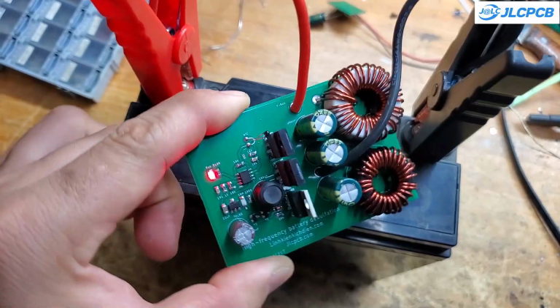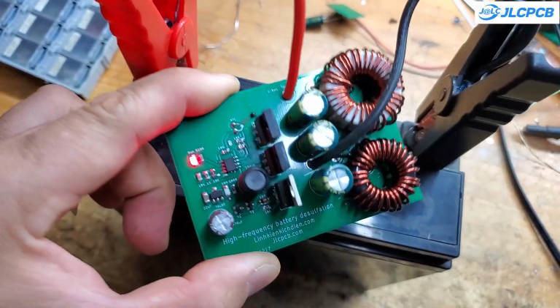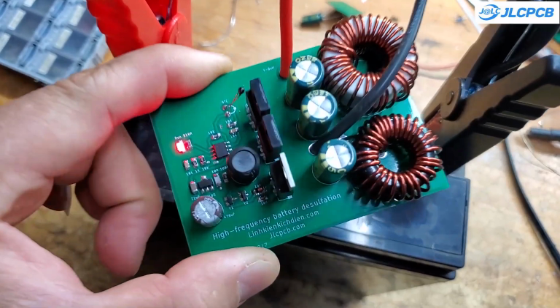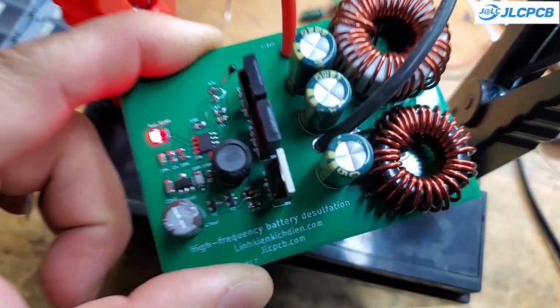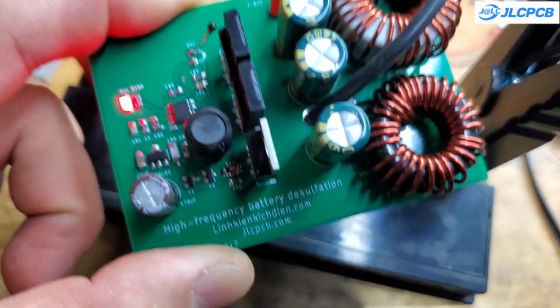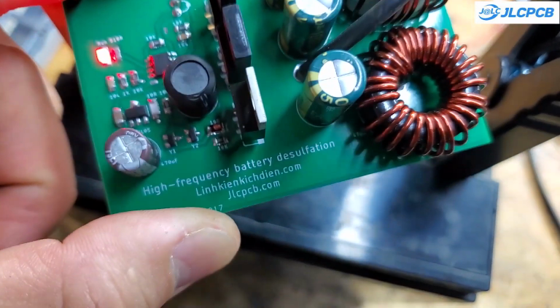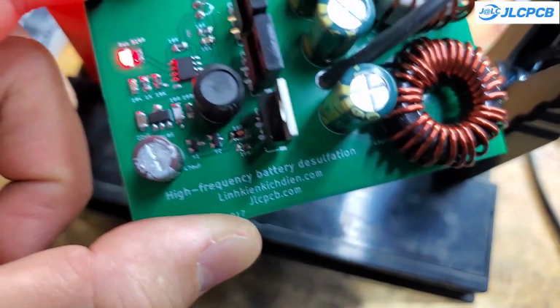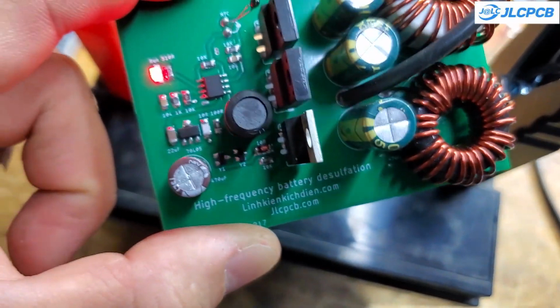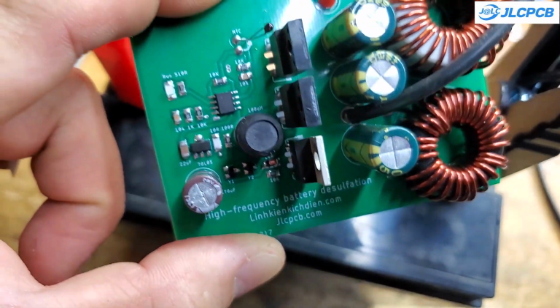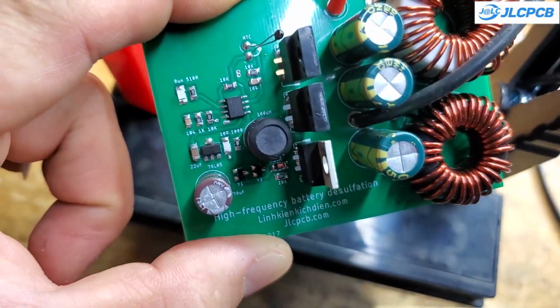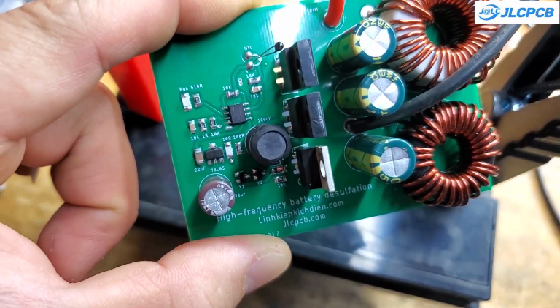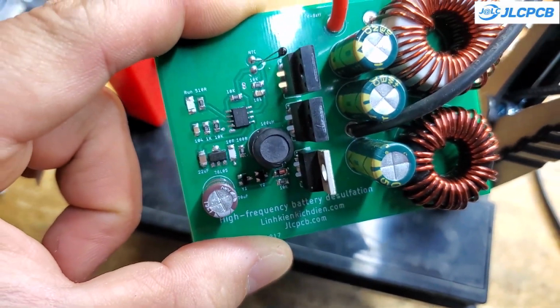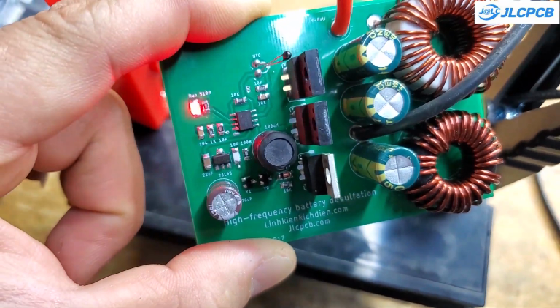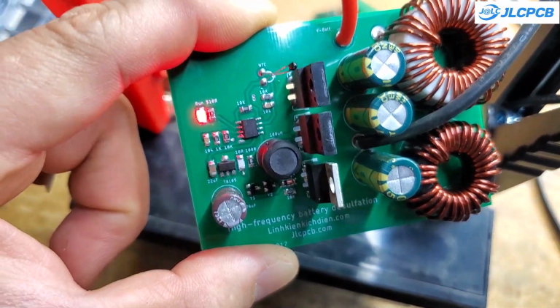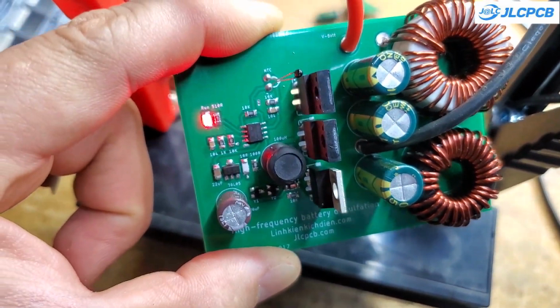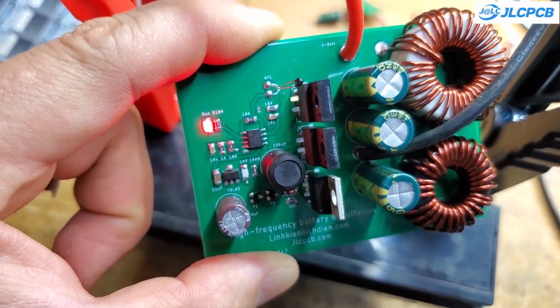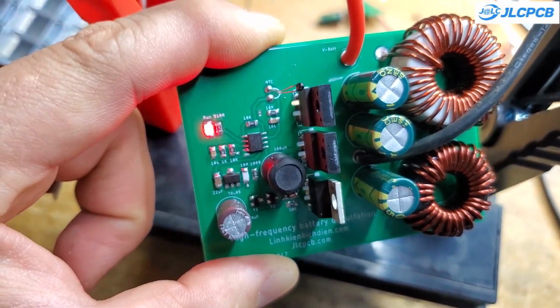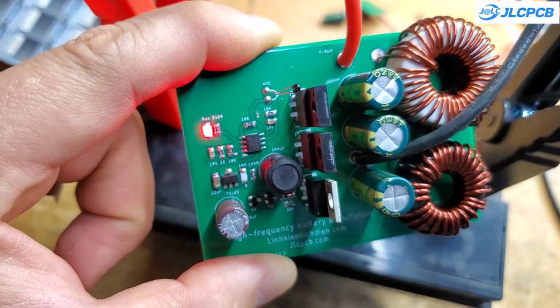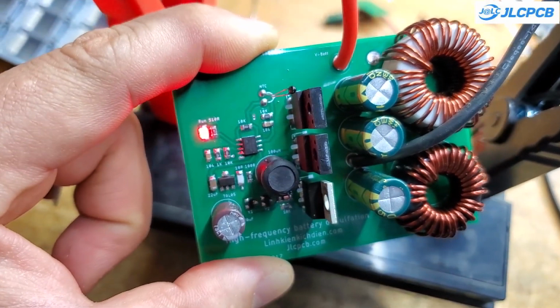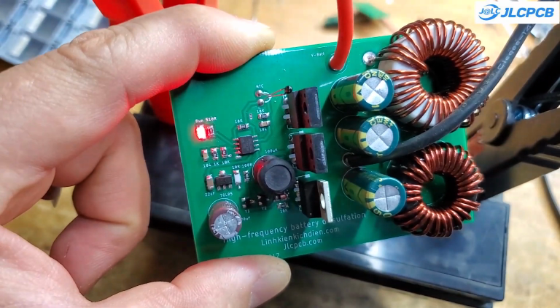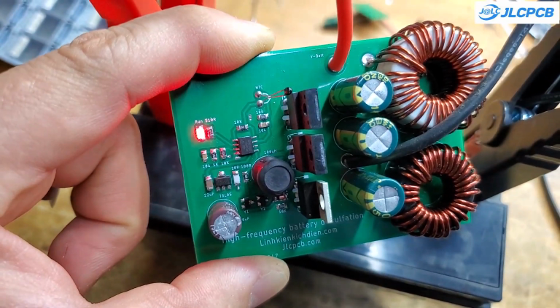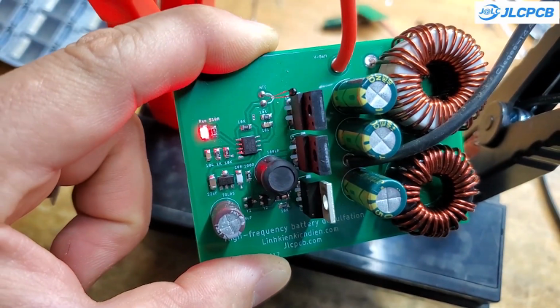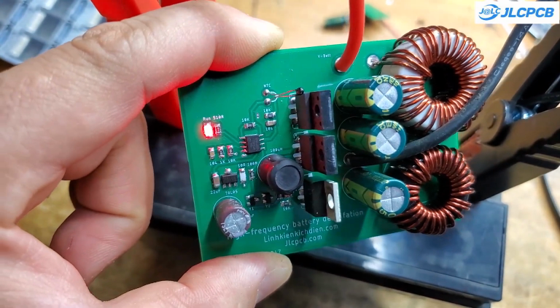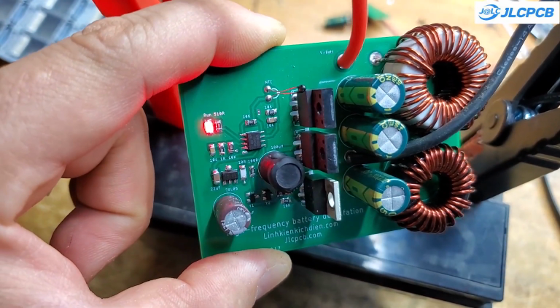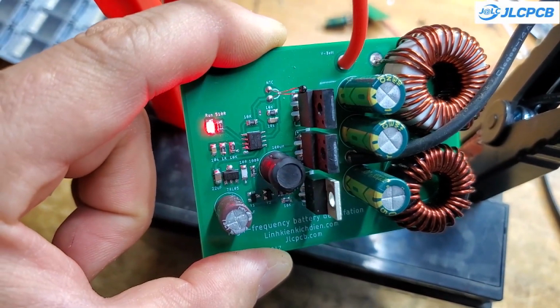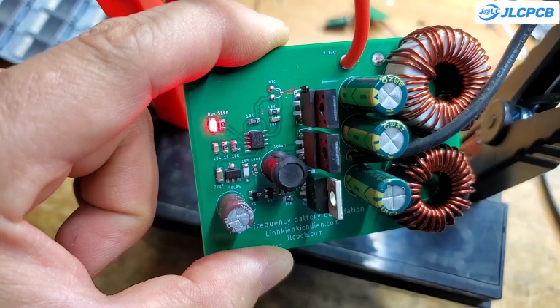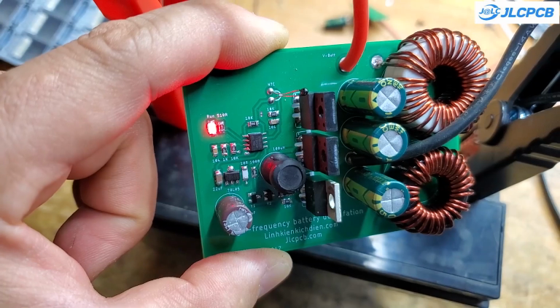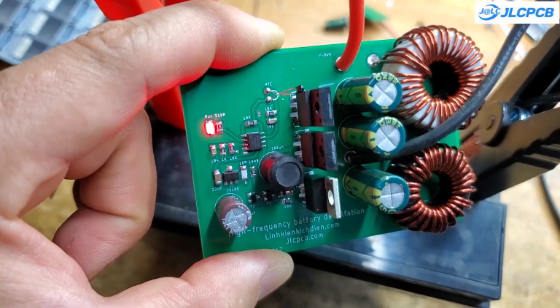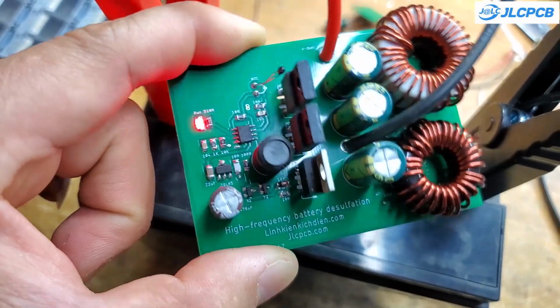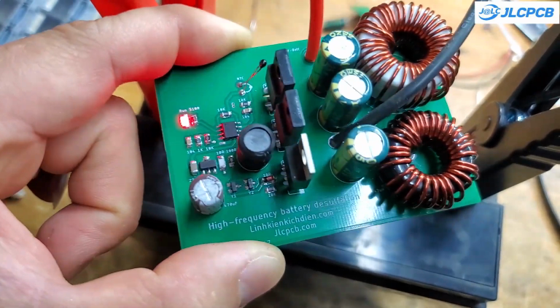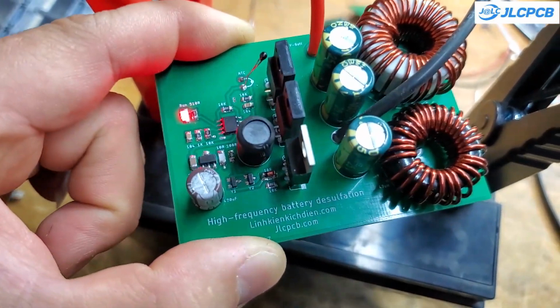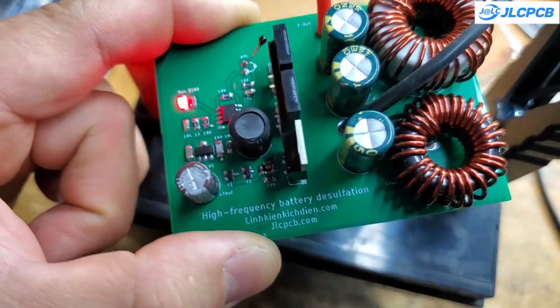These high-voltage pulses cause the battery plates to oscillate and dissolve the lead sulfate crystals attached to them. These lead sulfate crystals are the main reason for your battery's reduced lifespan.